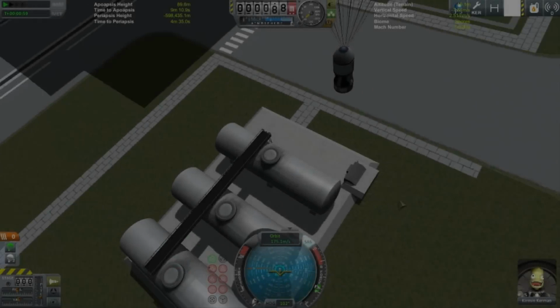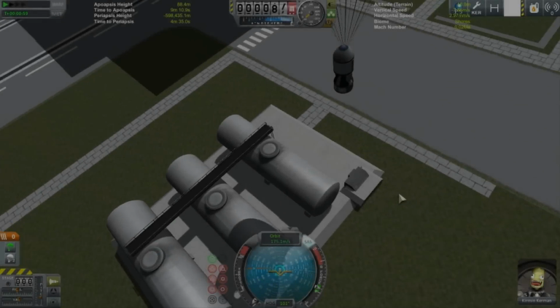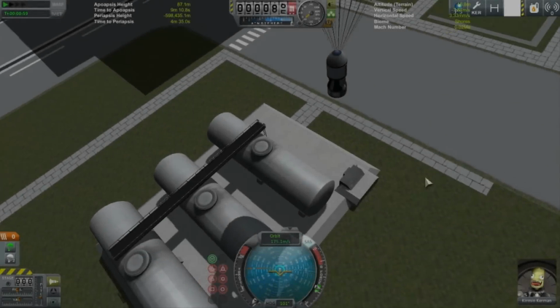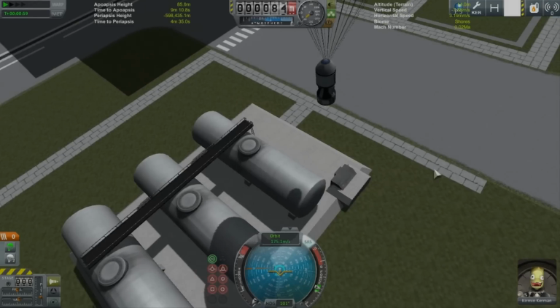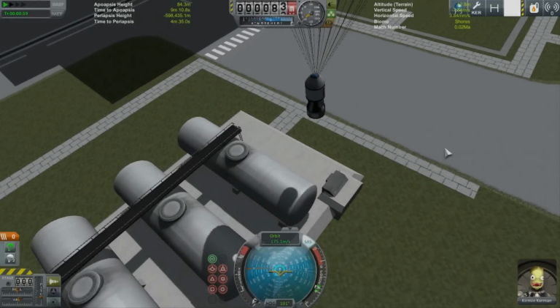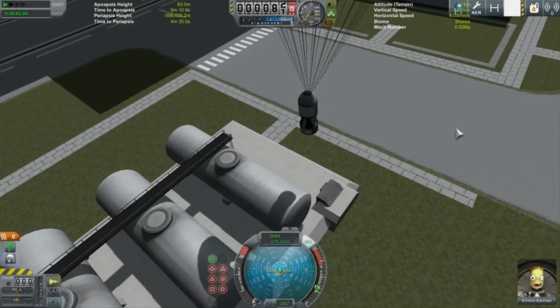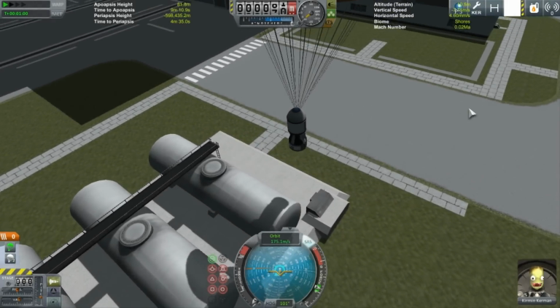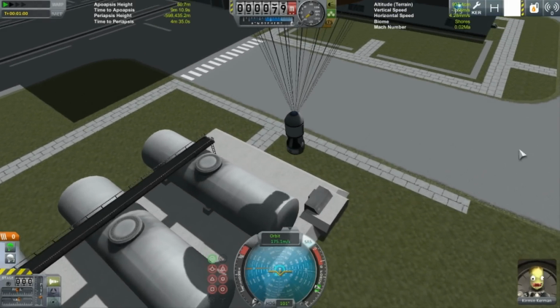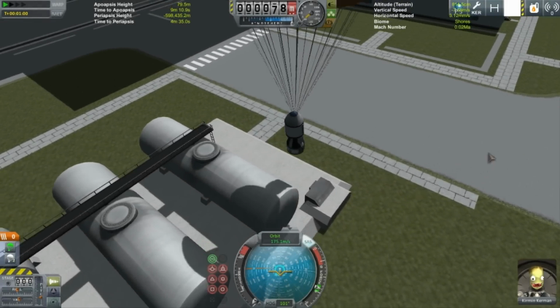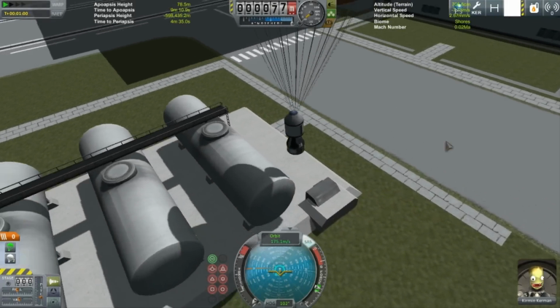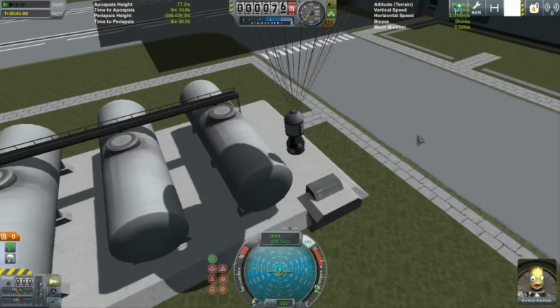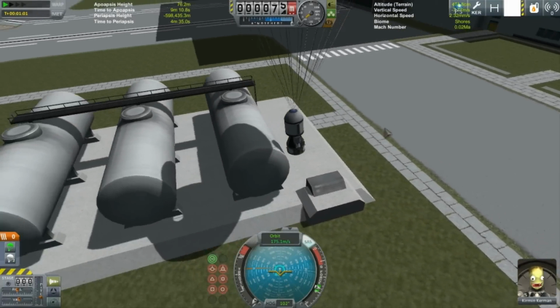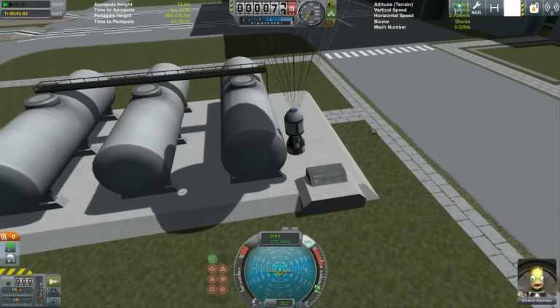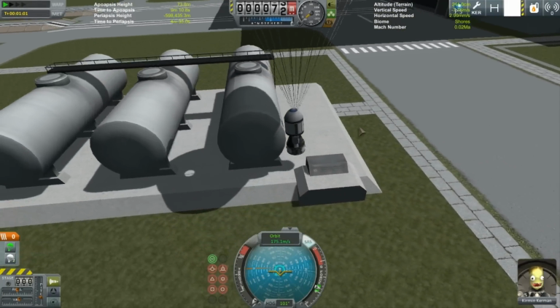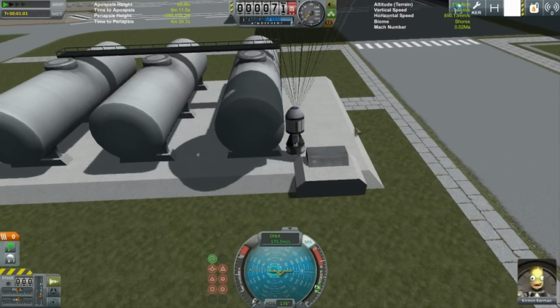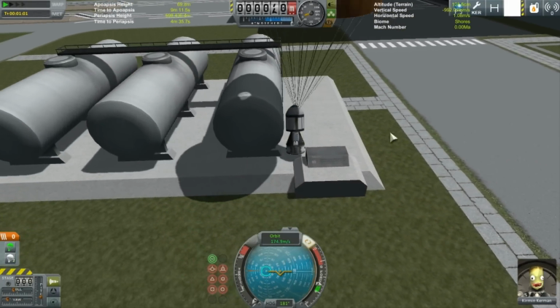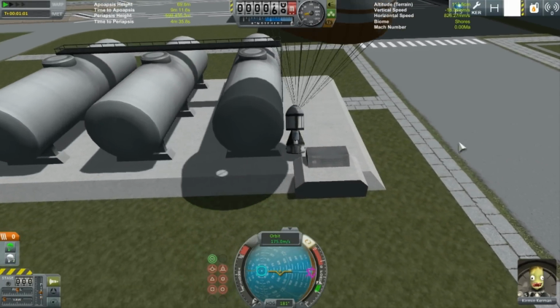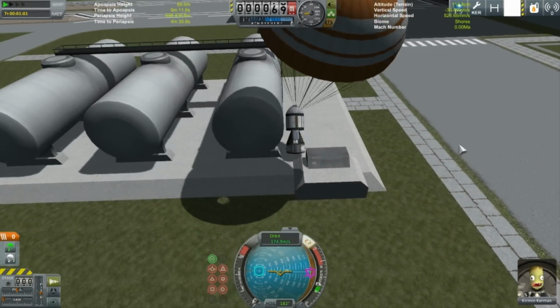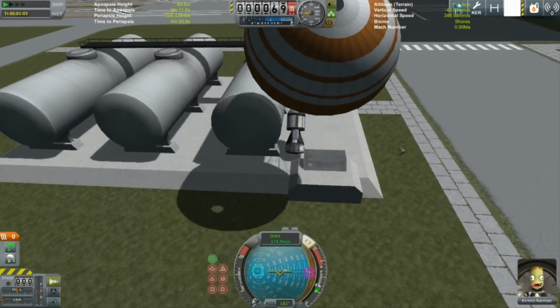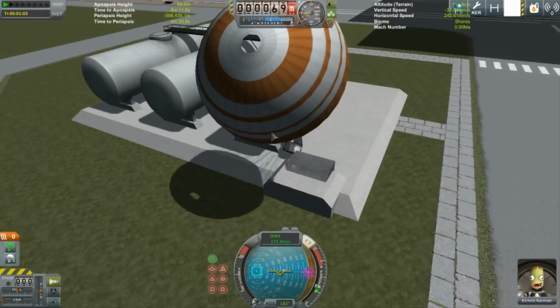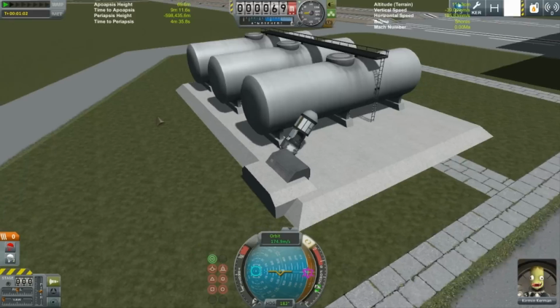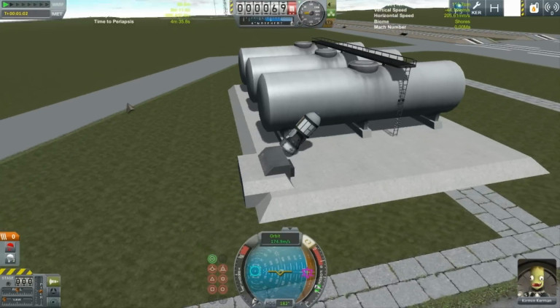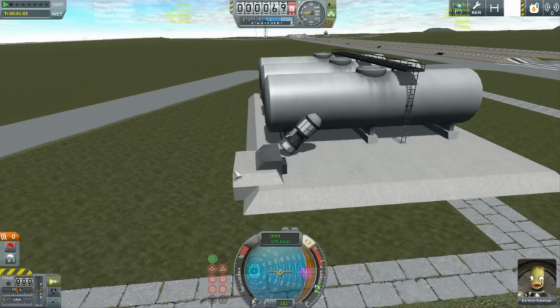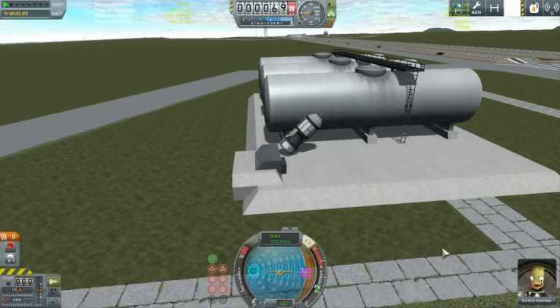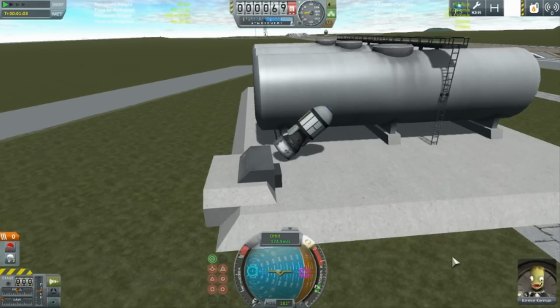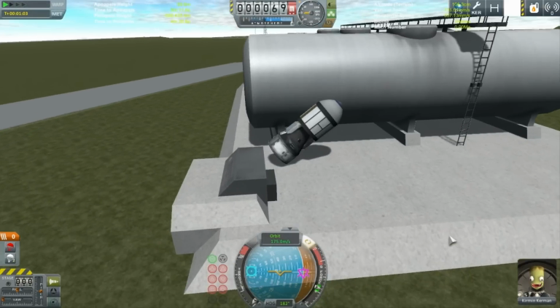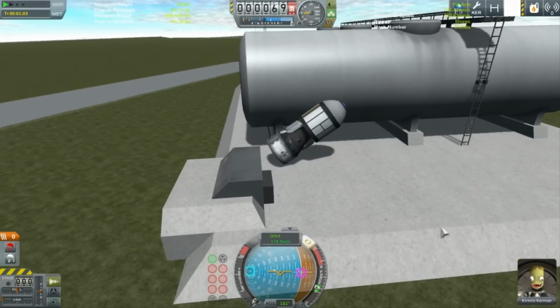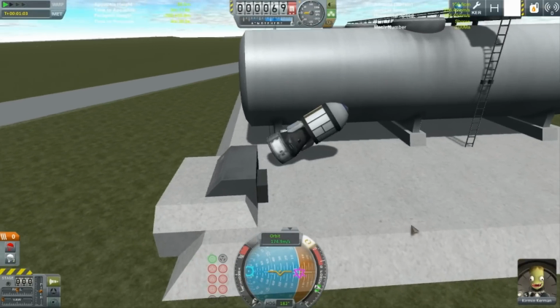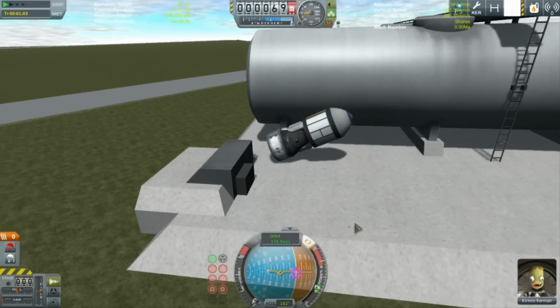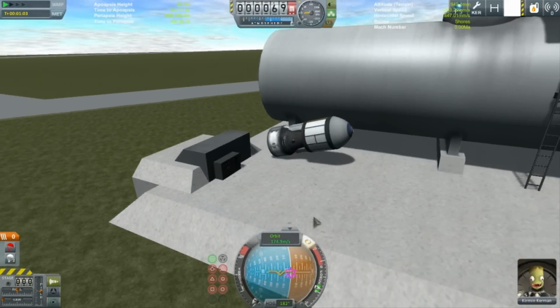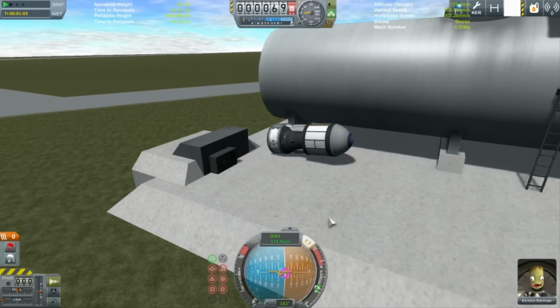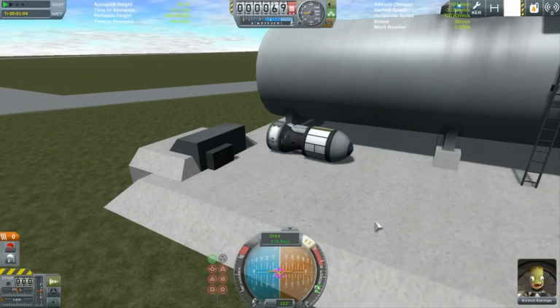Hello everyone, I am Veos Human and welcome to Solar Nations Part 6.